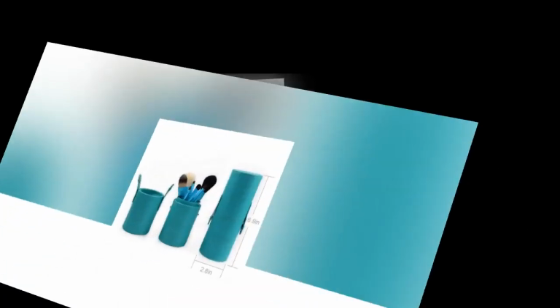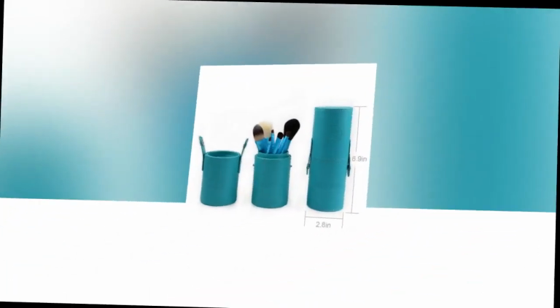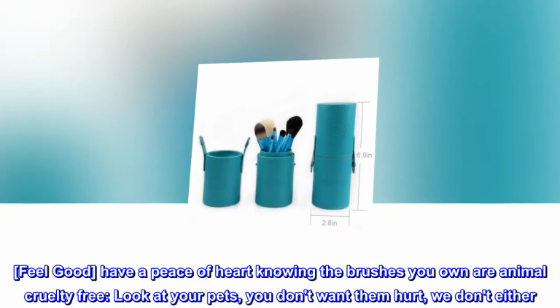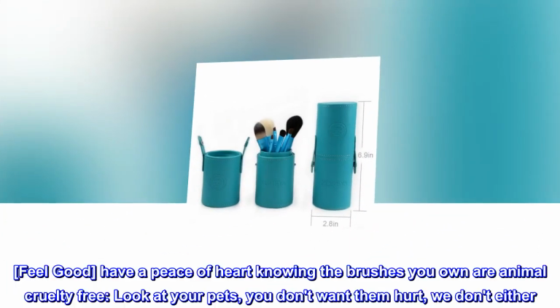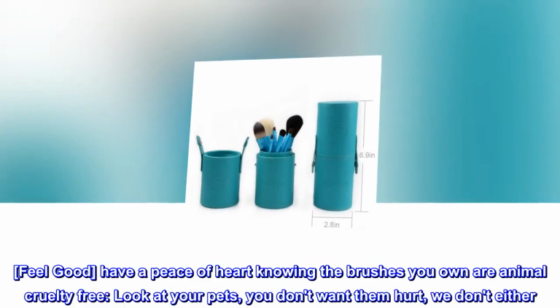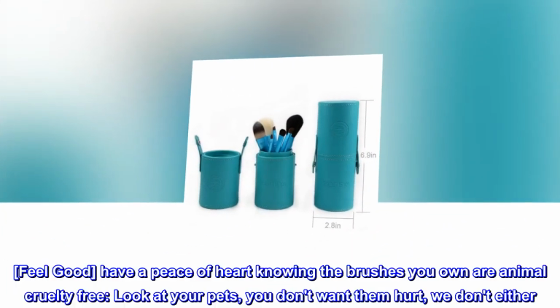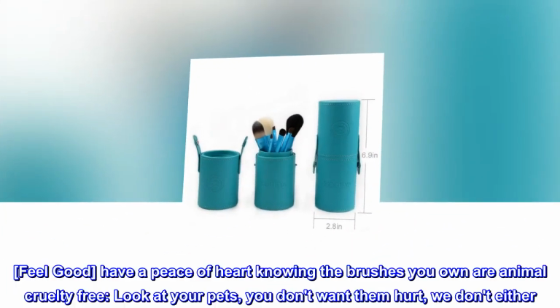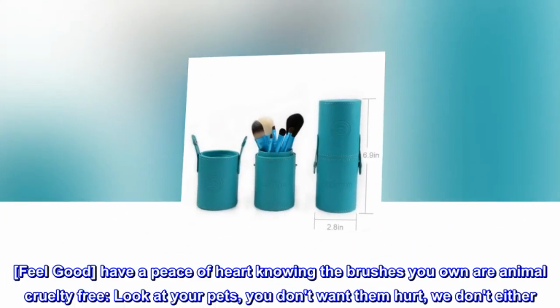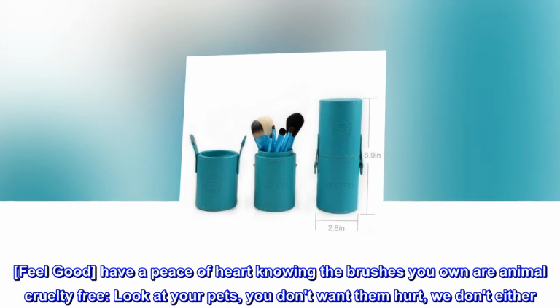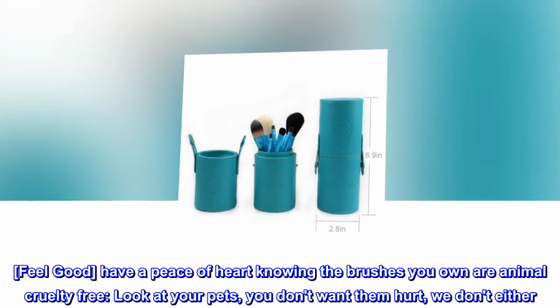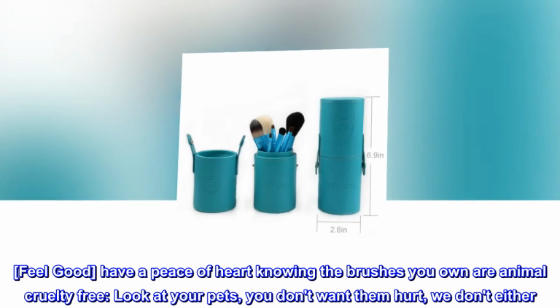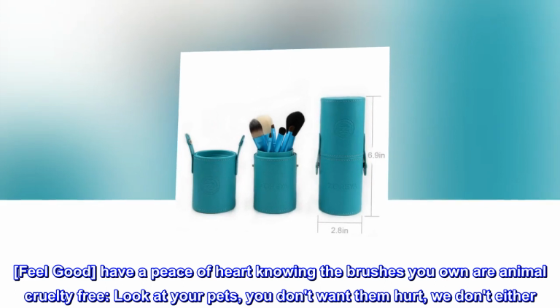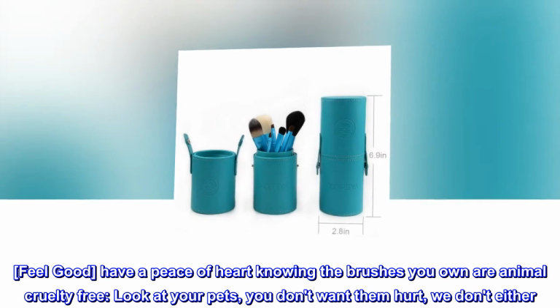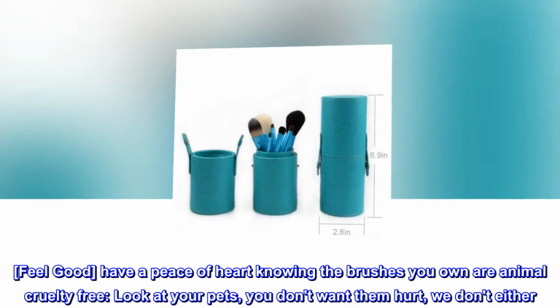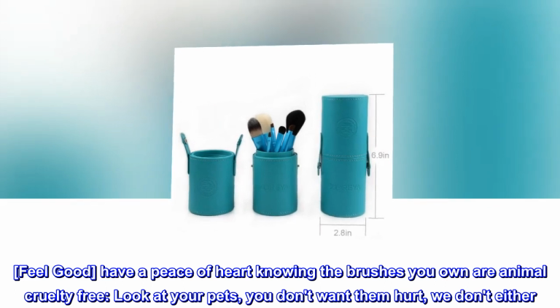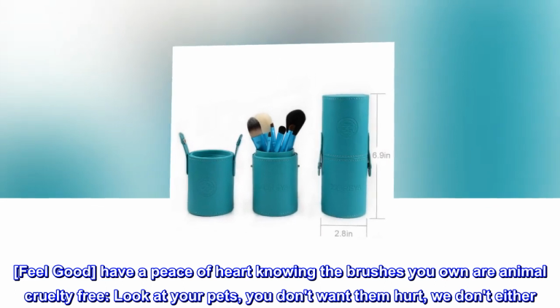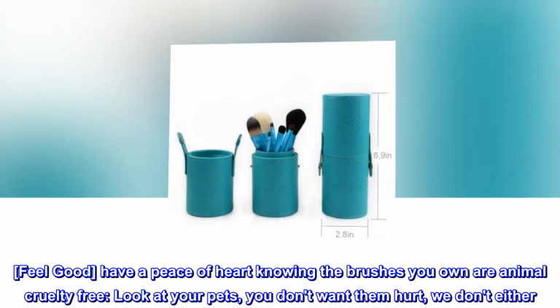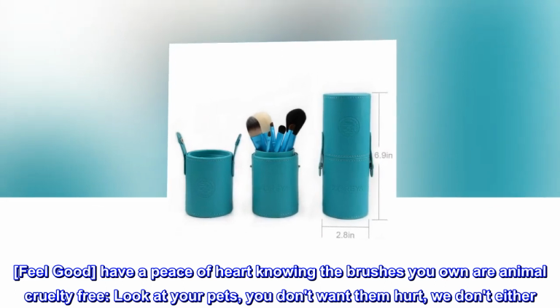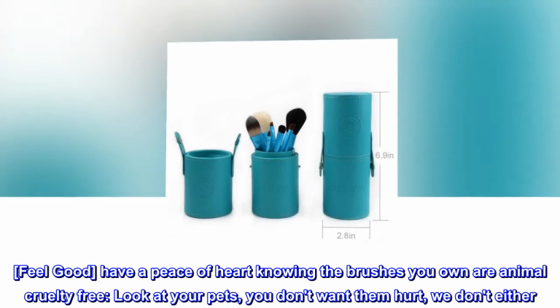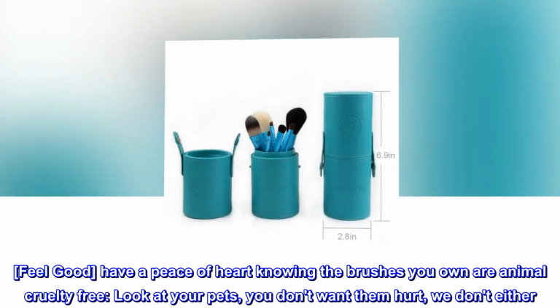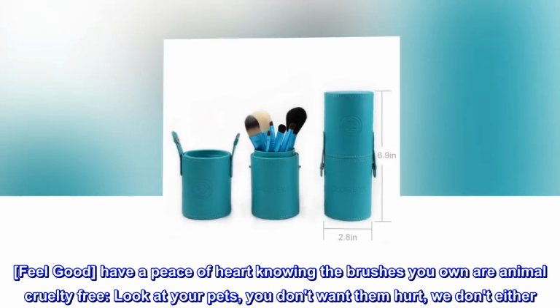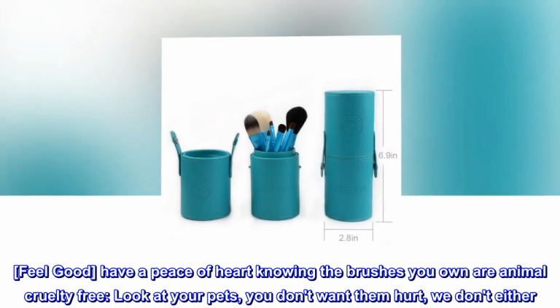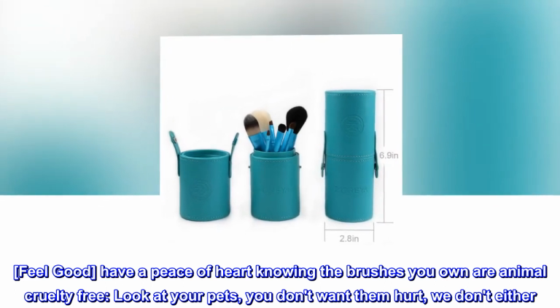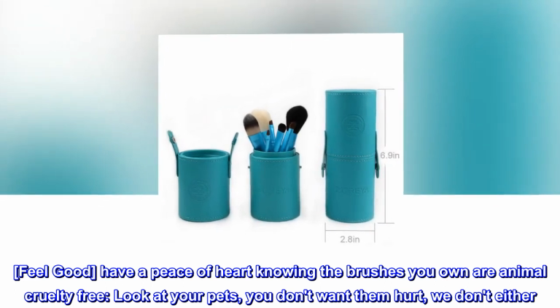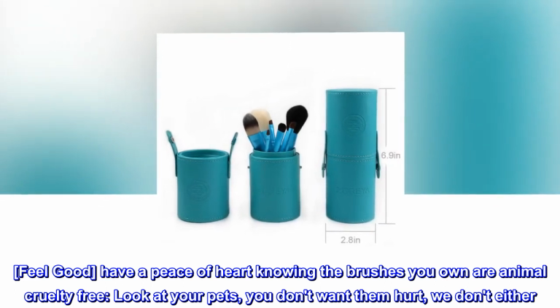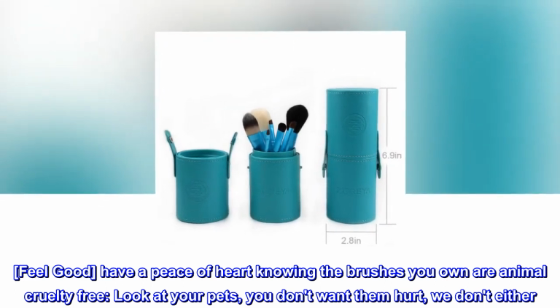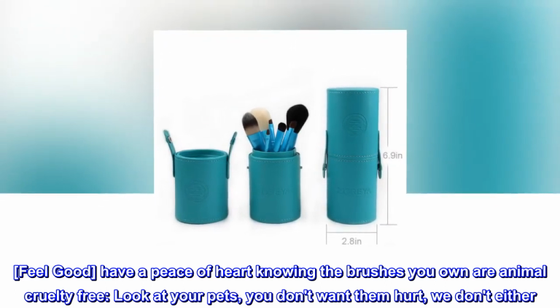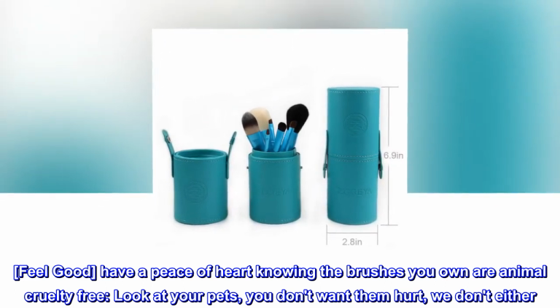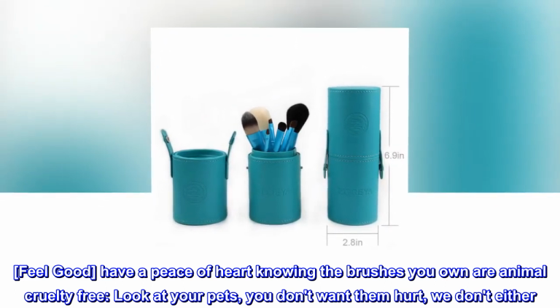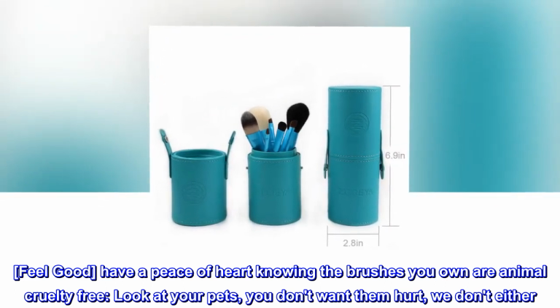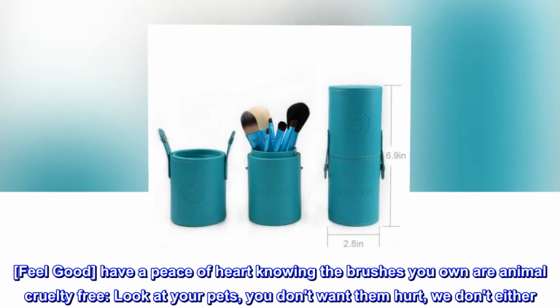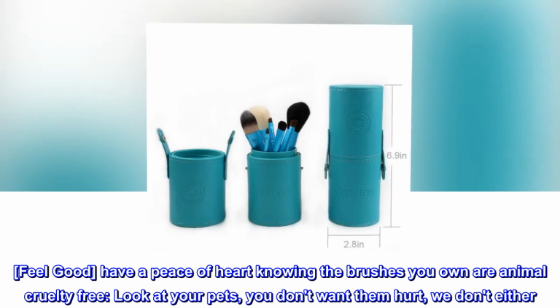Feel good. Have peace of heart knowing the brushes you own are animal cruelty free. Look at your pets — you don't want them hurt, and we don't either.